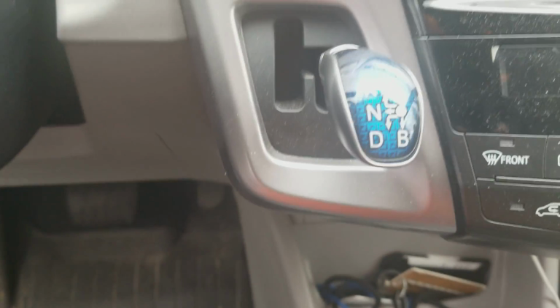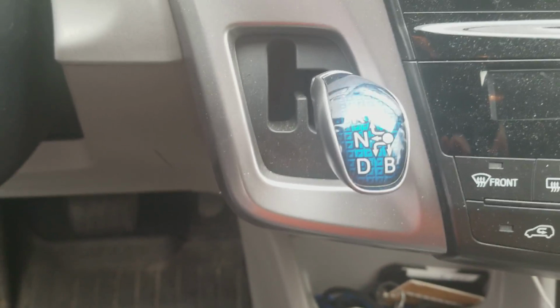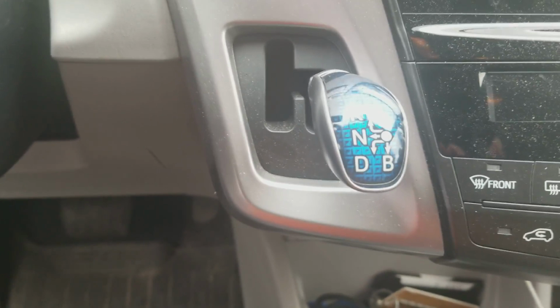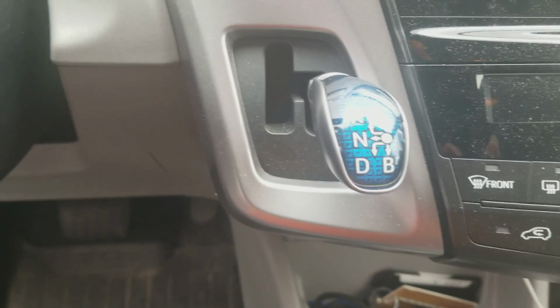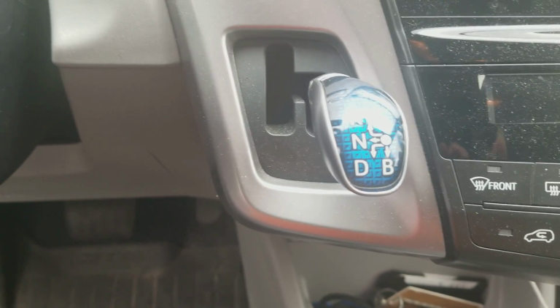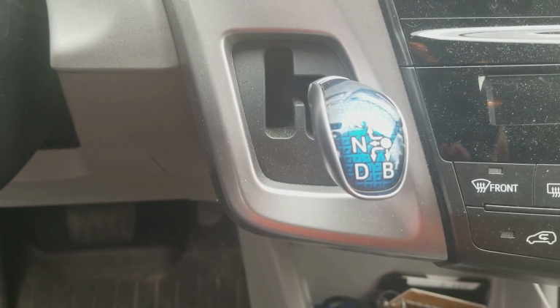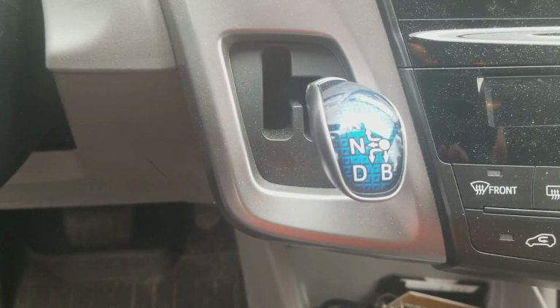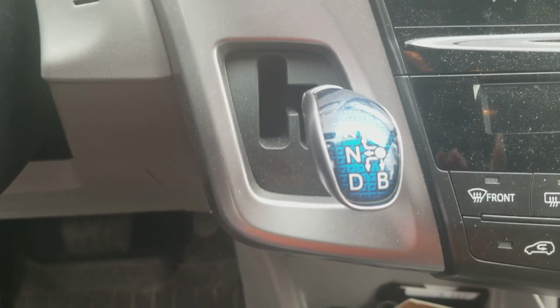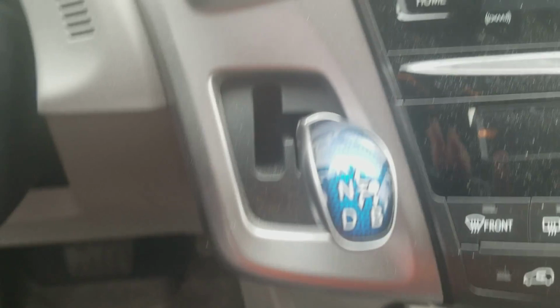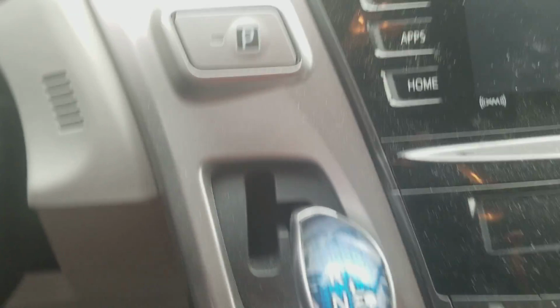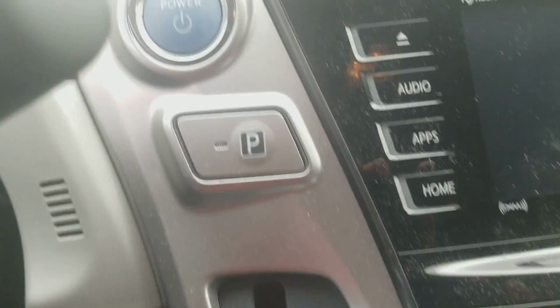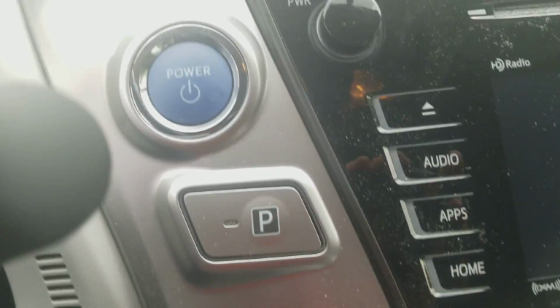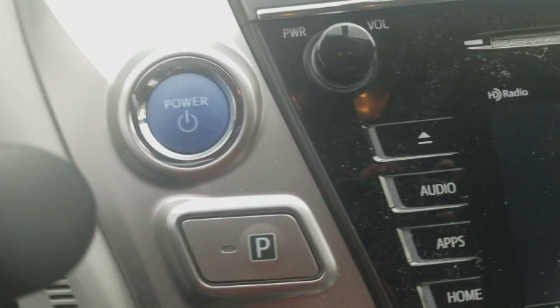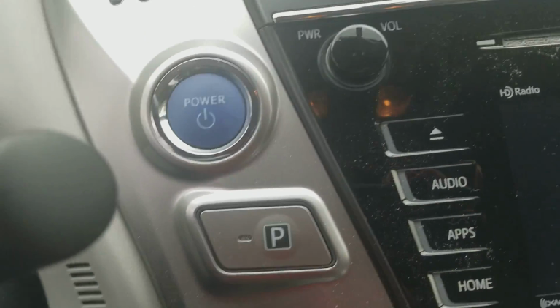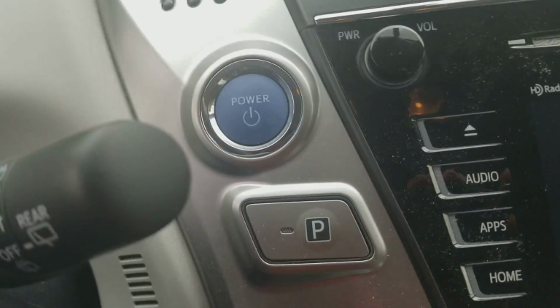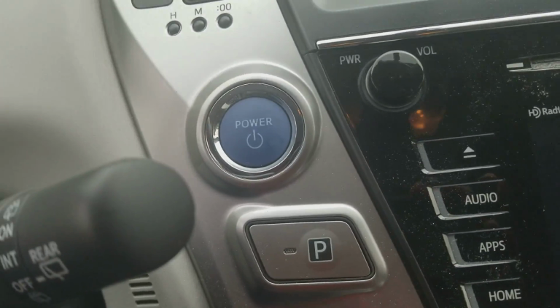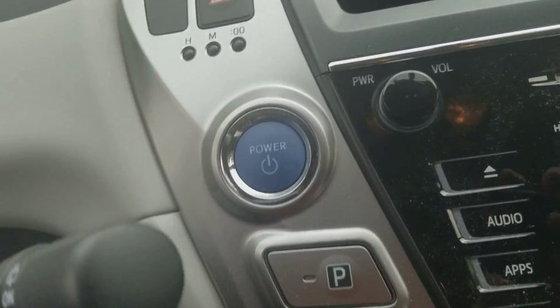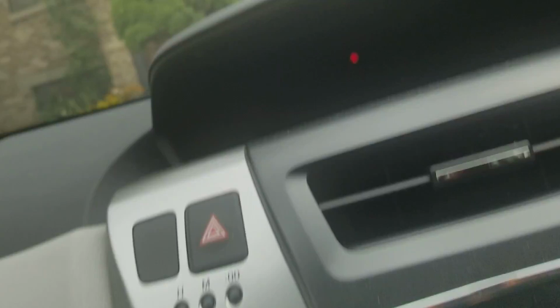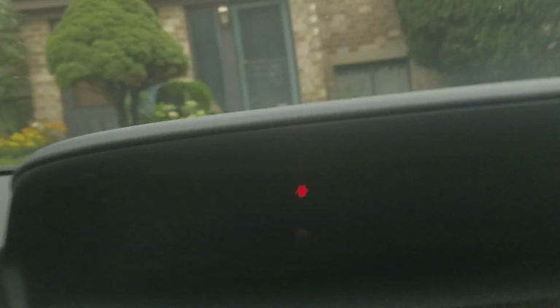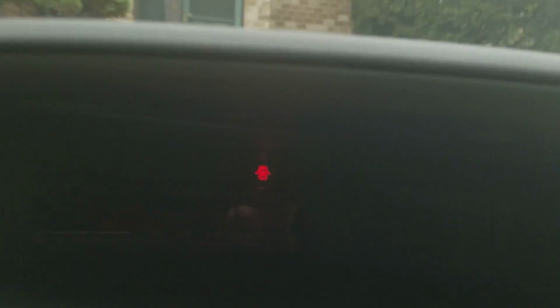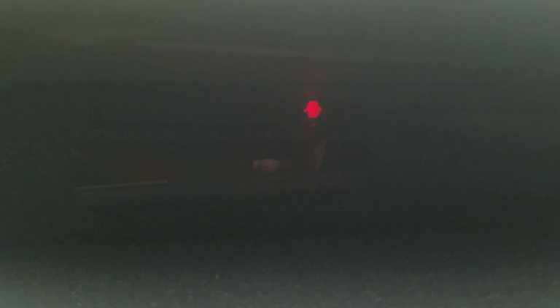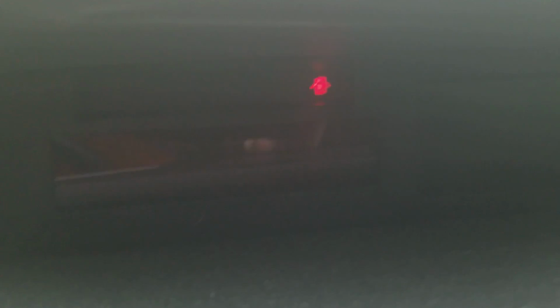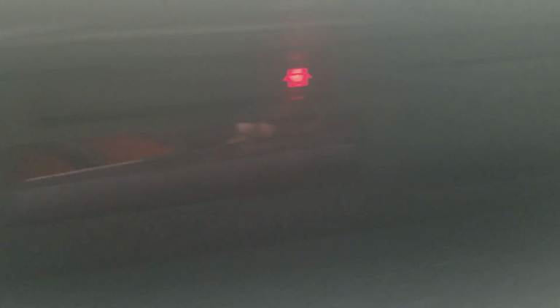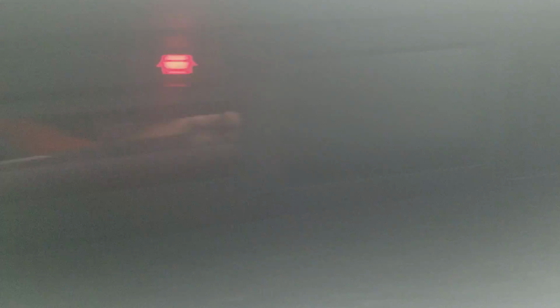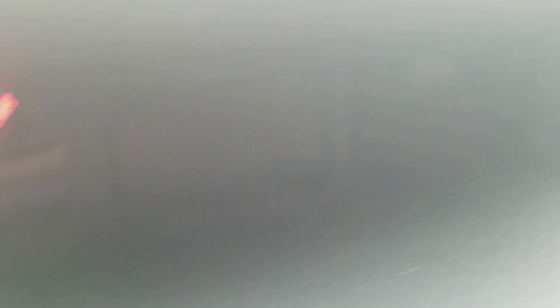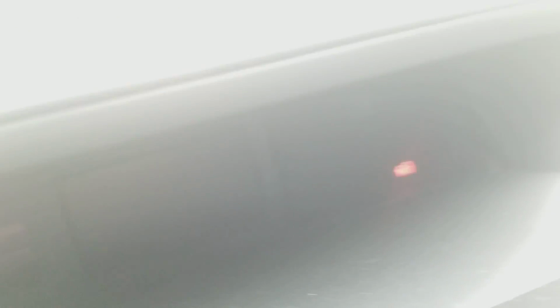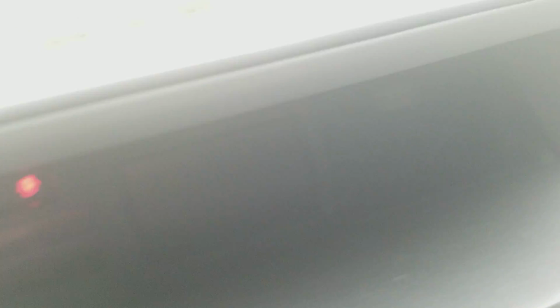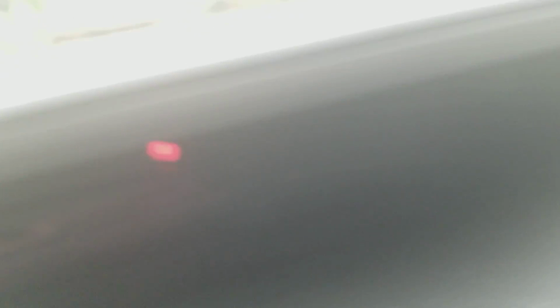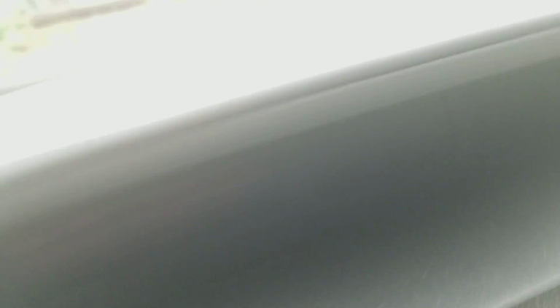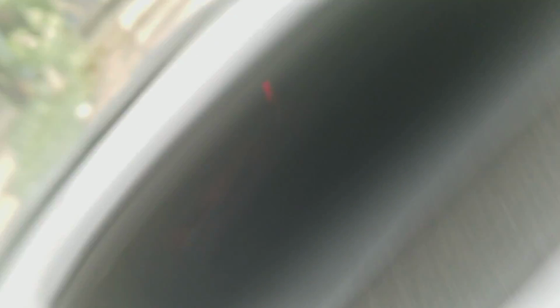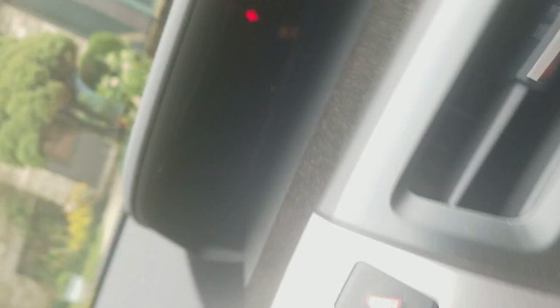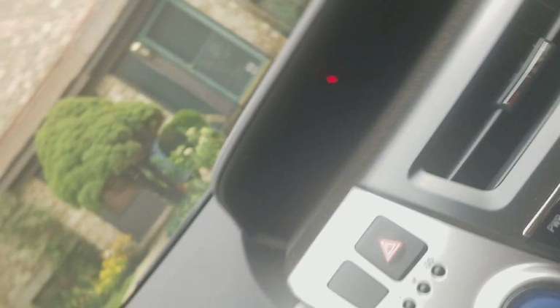The gear selector has R, N, D, B modes, as well as power and park mode, and there are some screens on there.